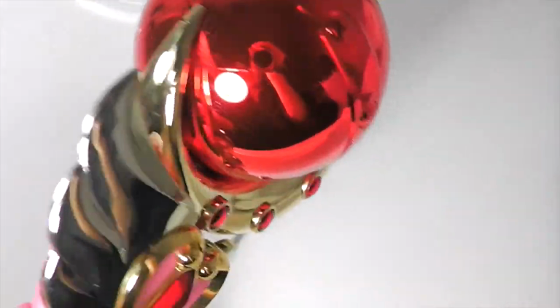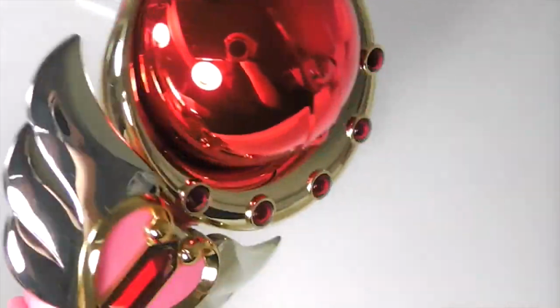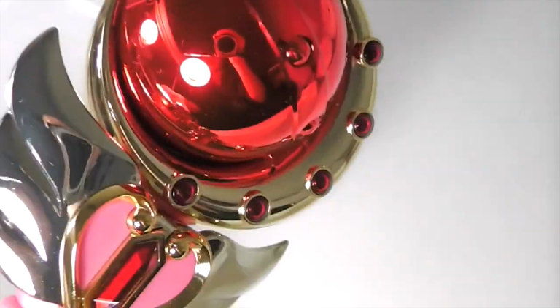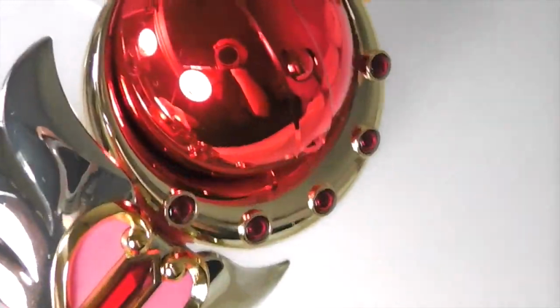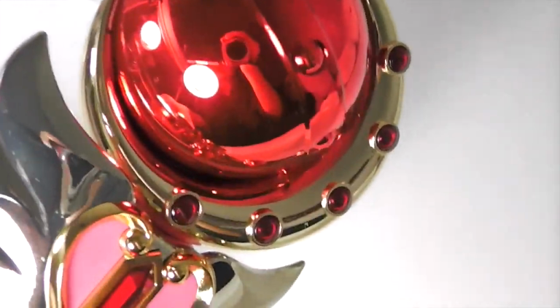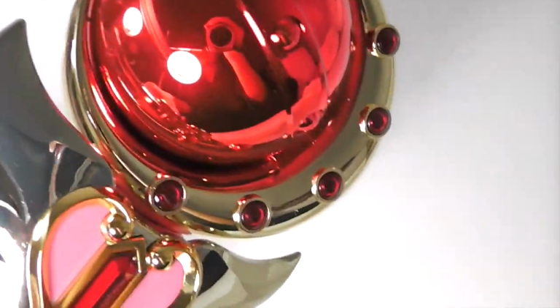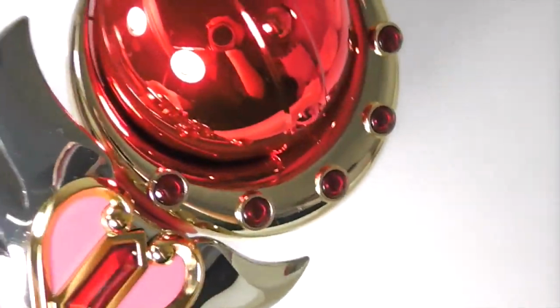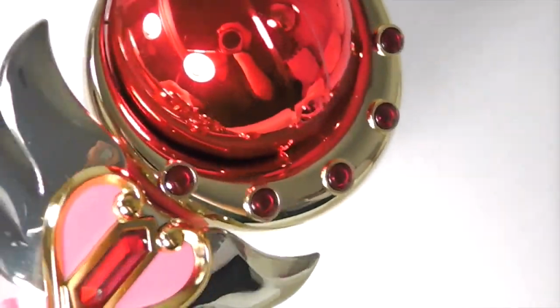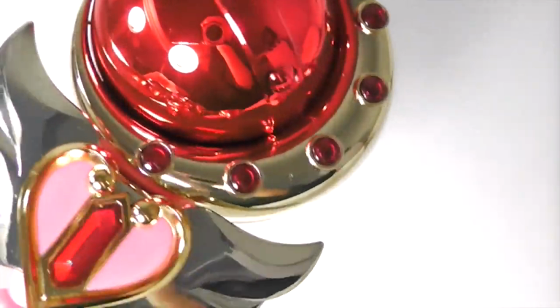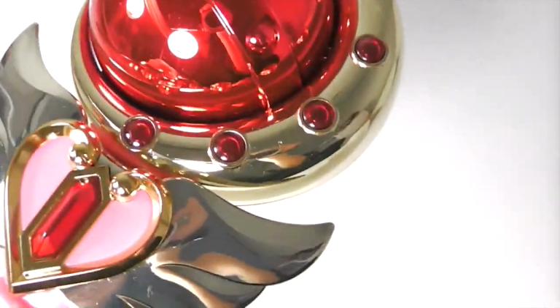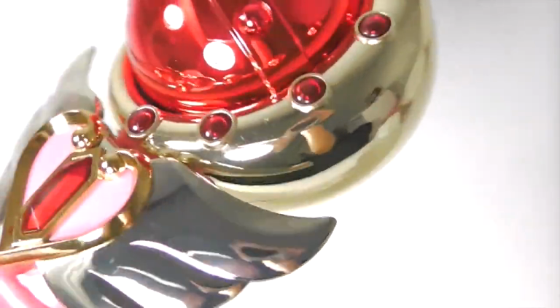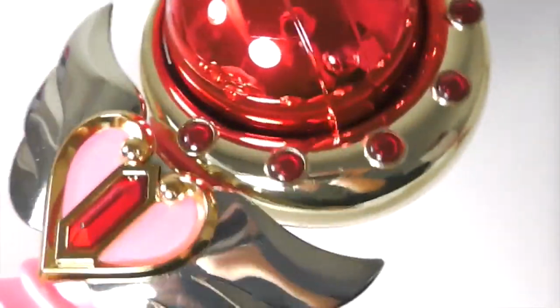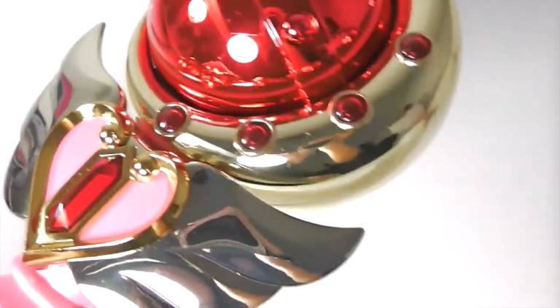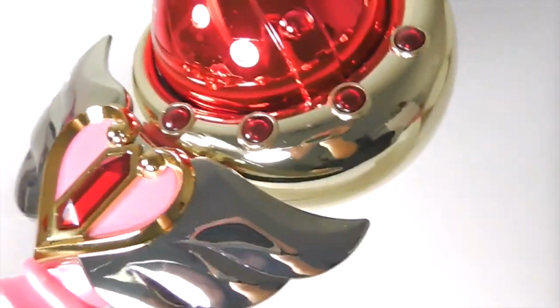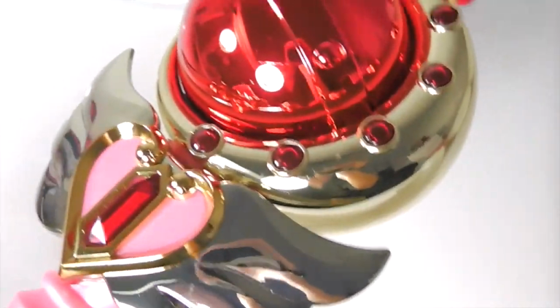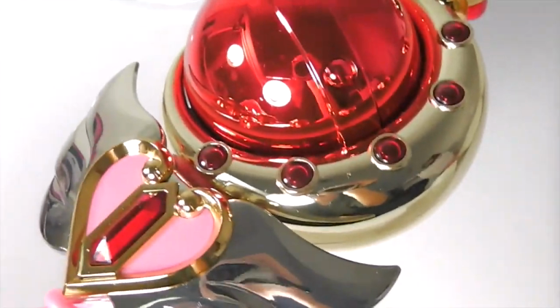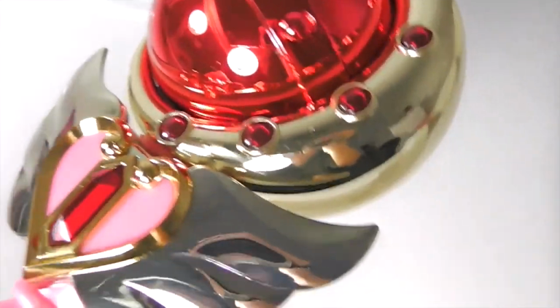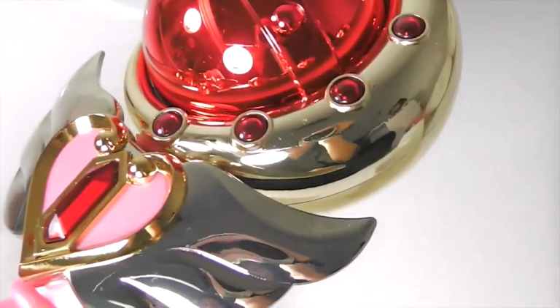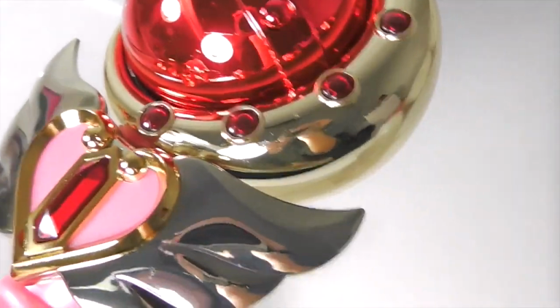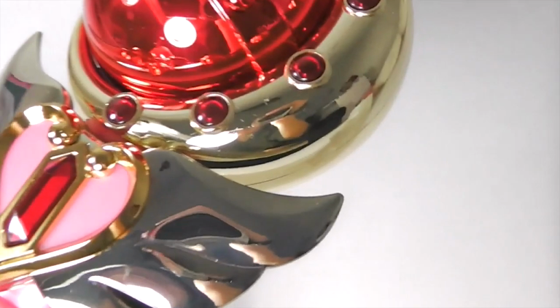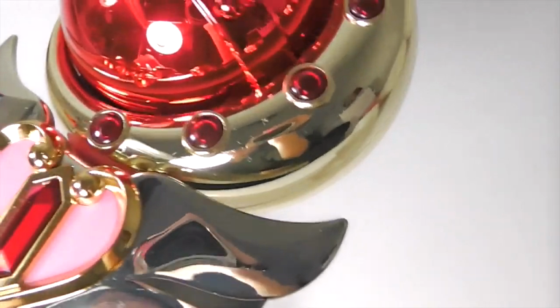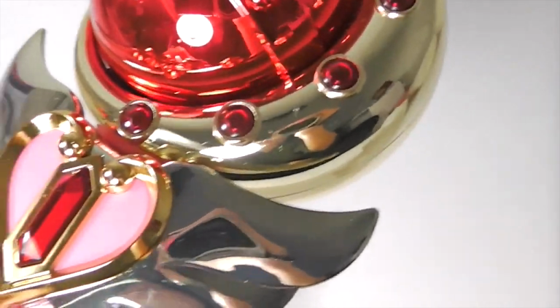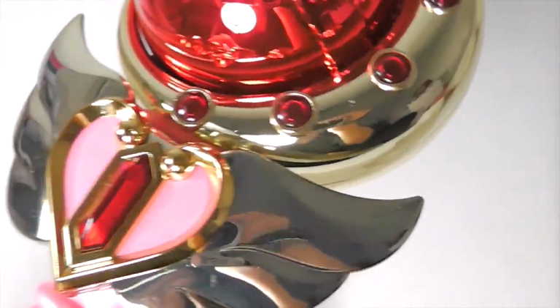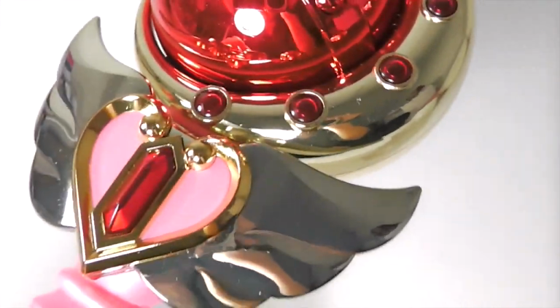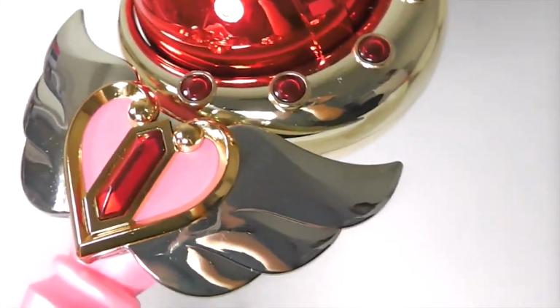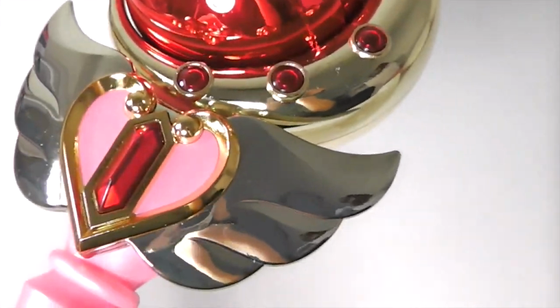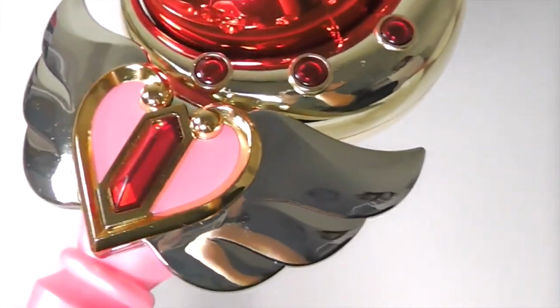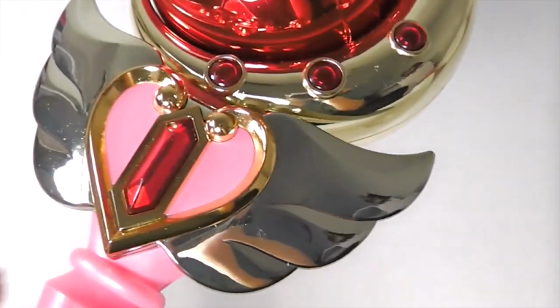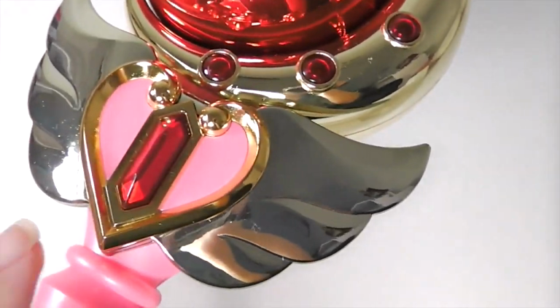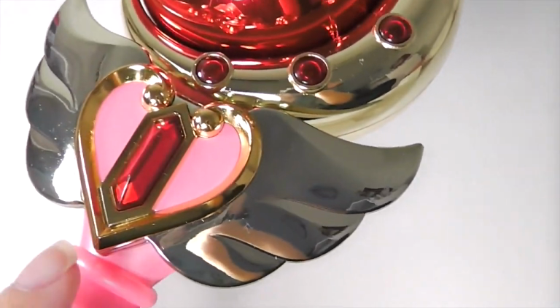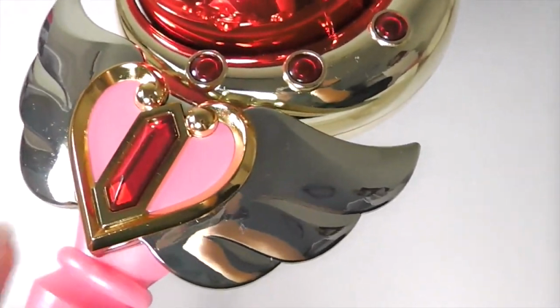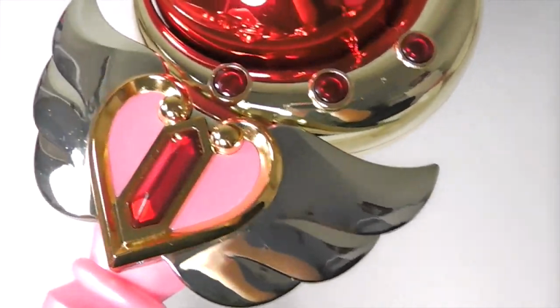There are three different gold tones: the moon, the wings, and the heart outline.